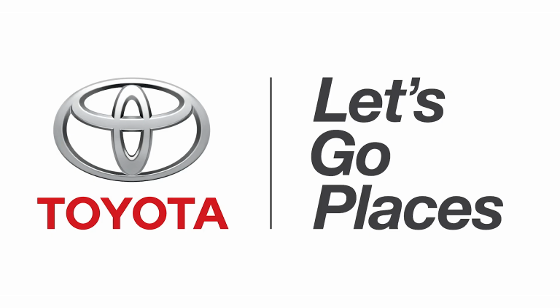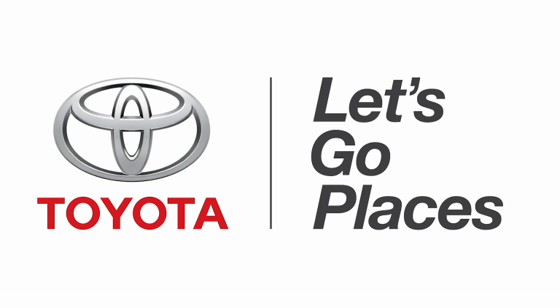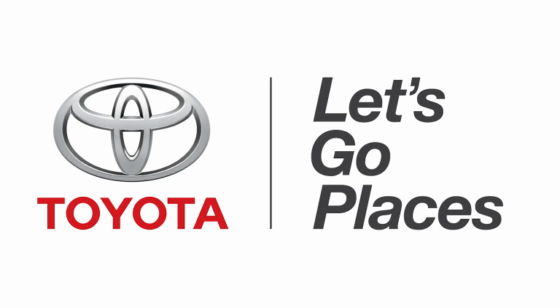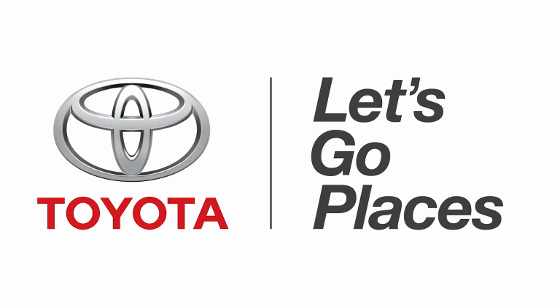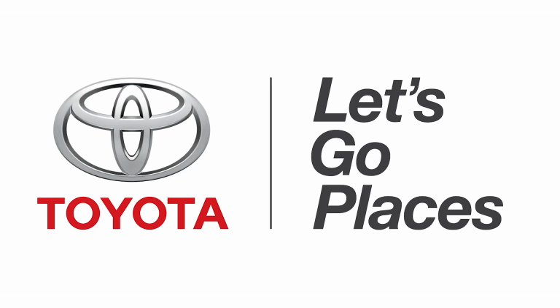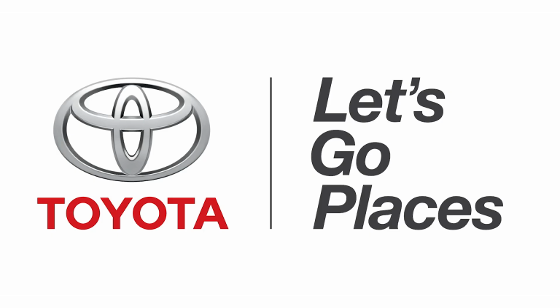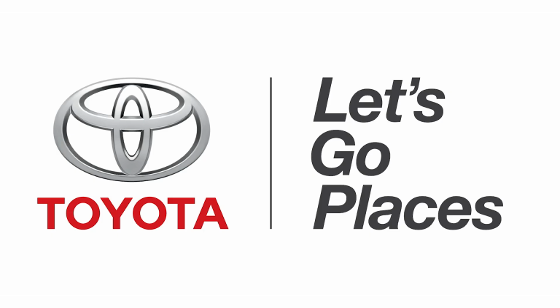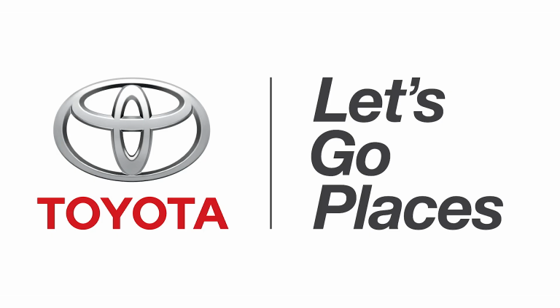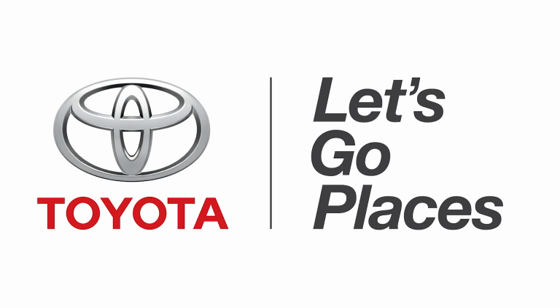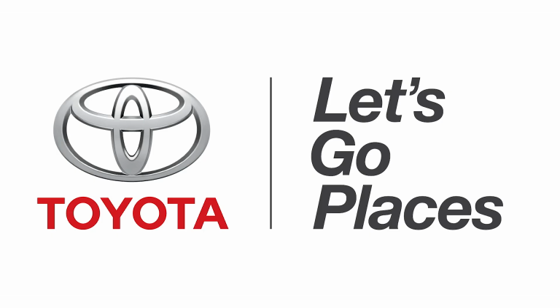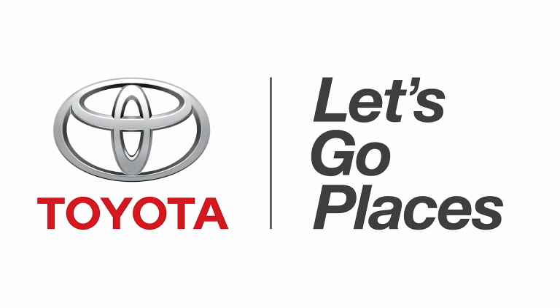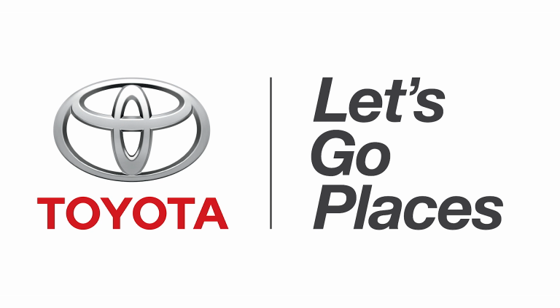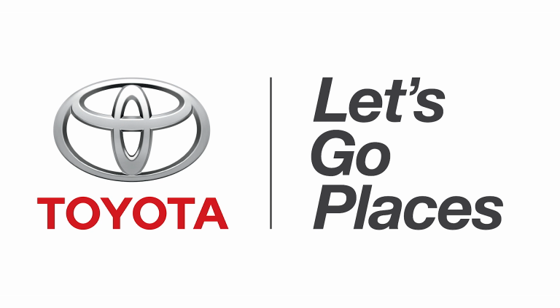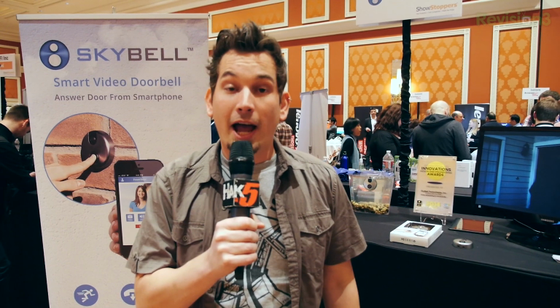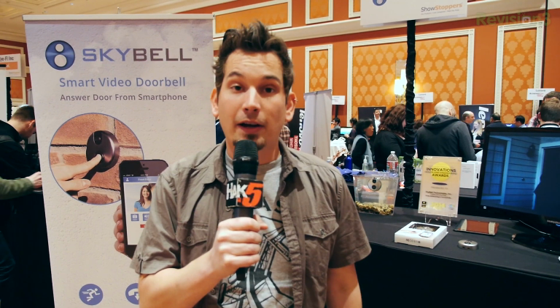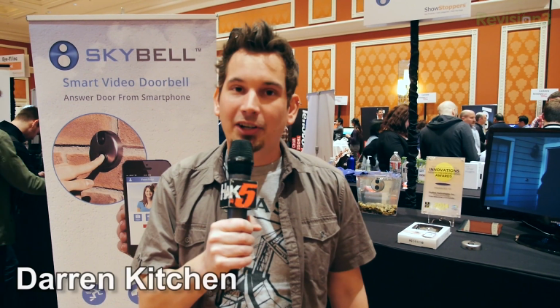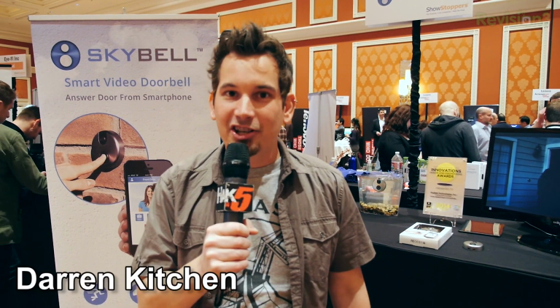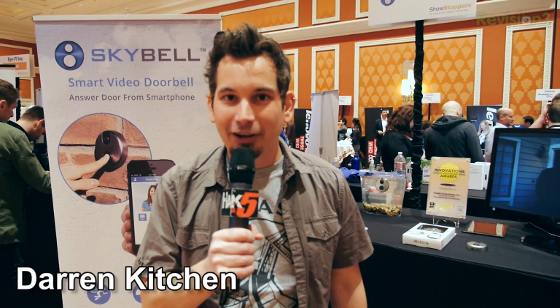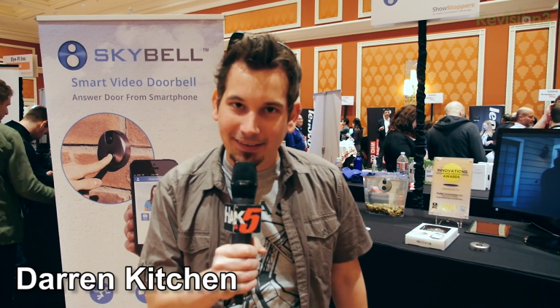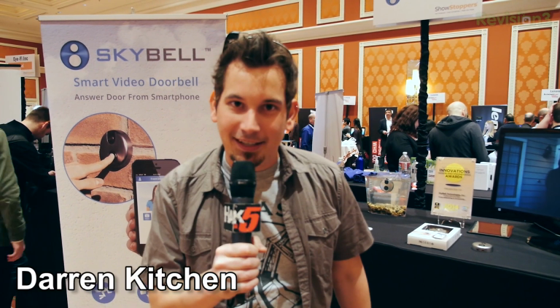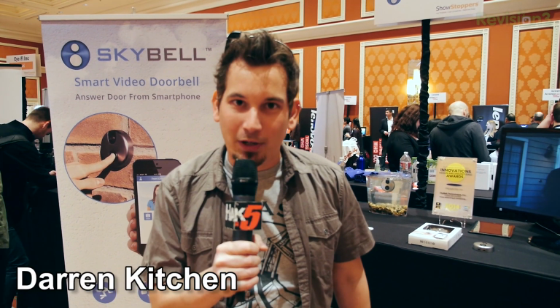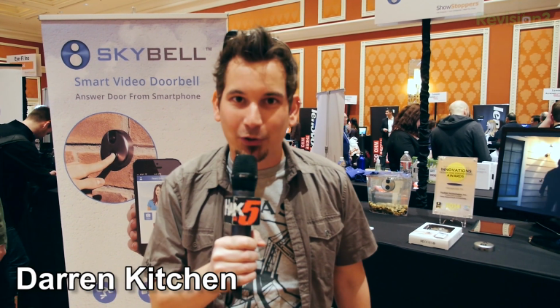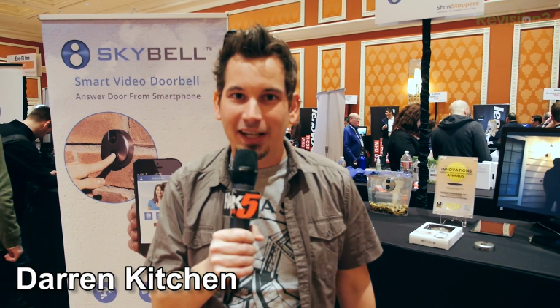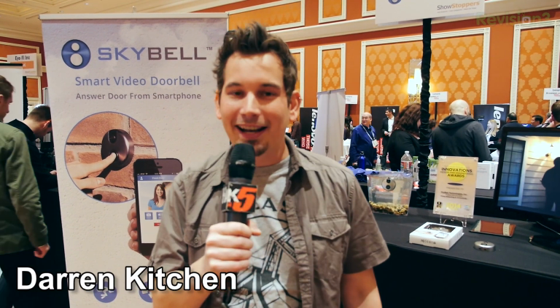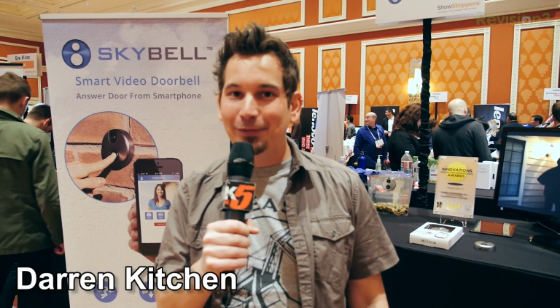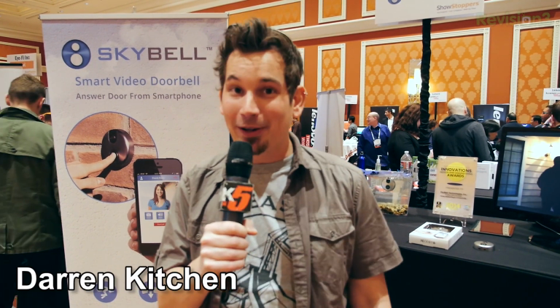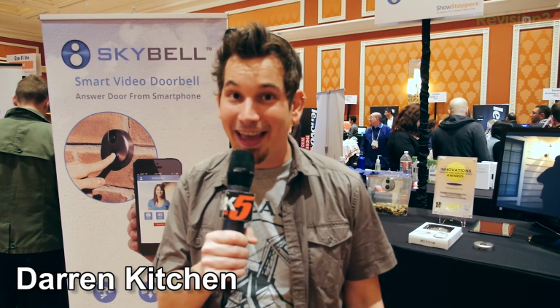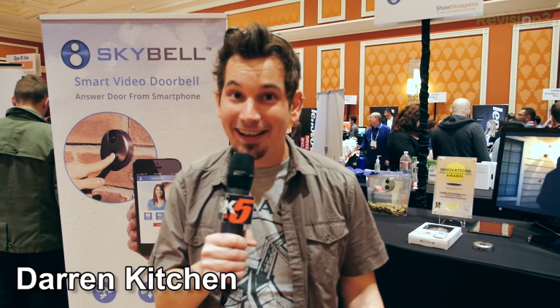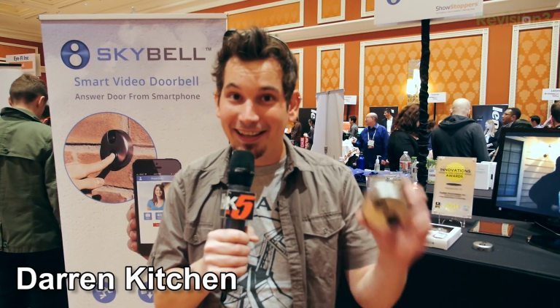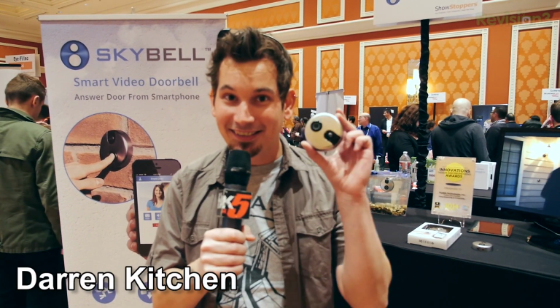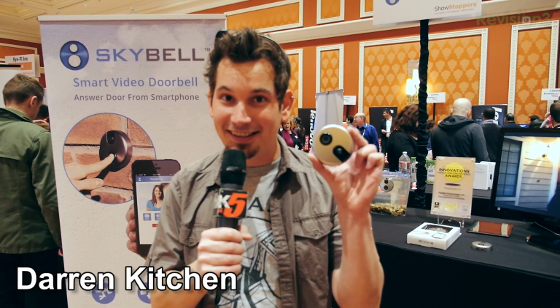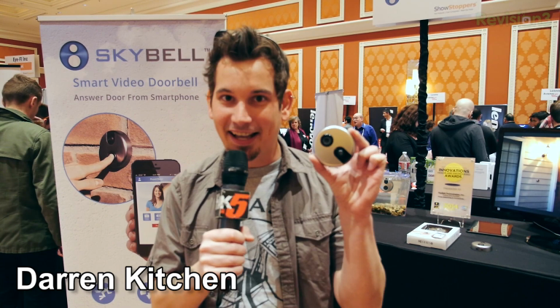This episode of Hack5 is brought to you by Toyota. For Hack5, I'm Darren Kitchen here at CES 2014, and I found a thing that does the thing.